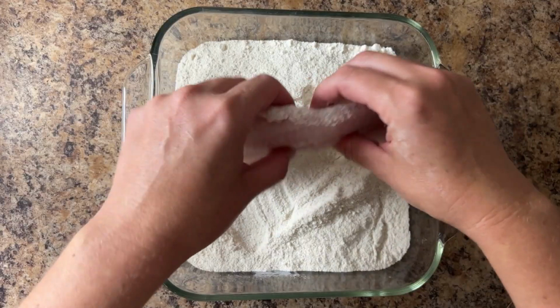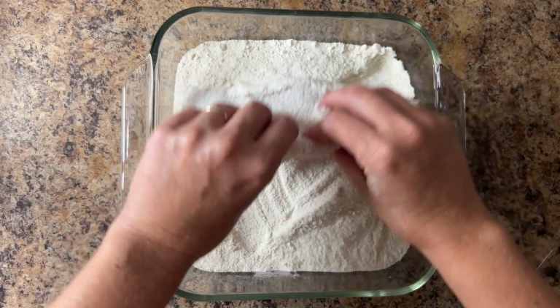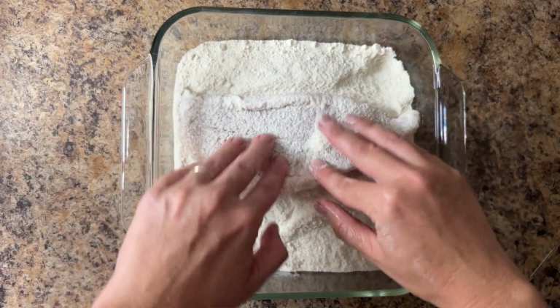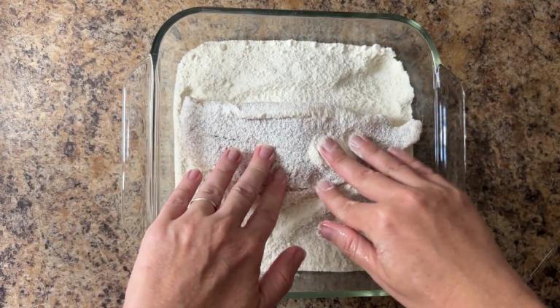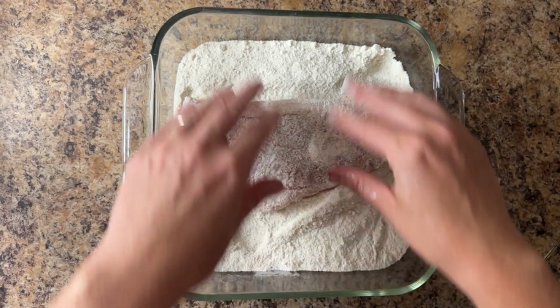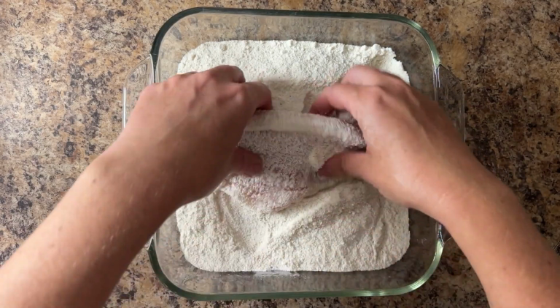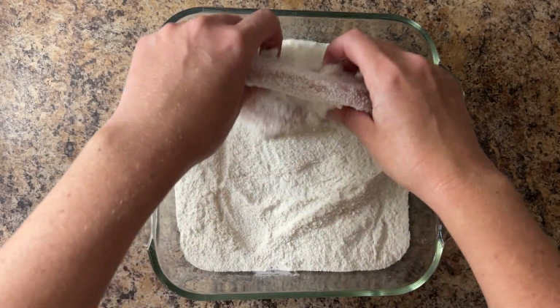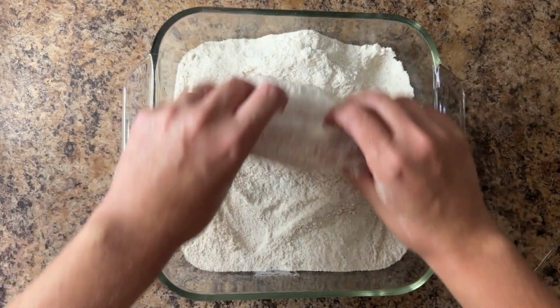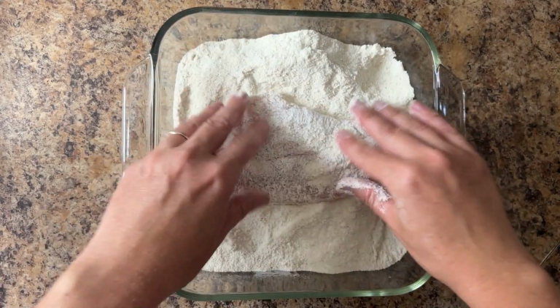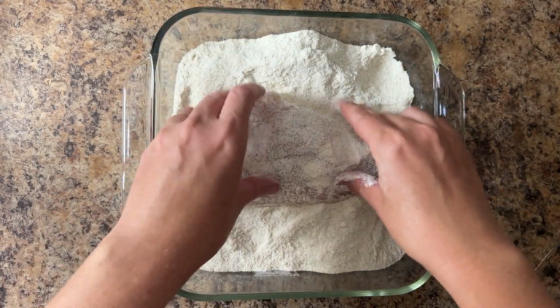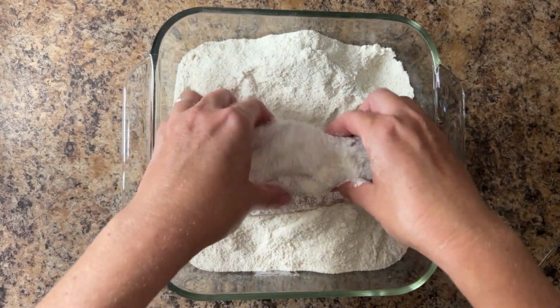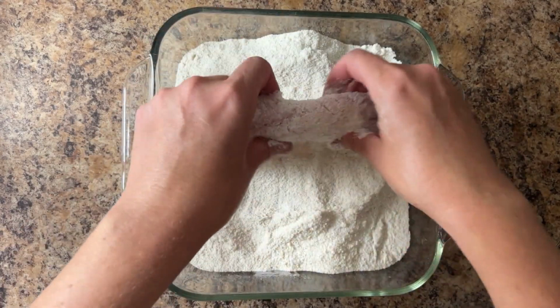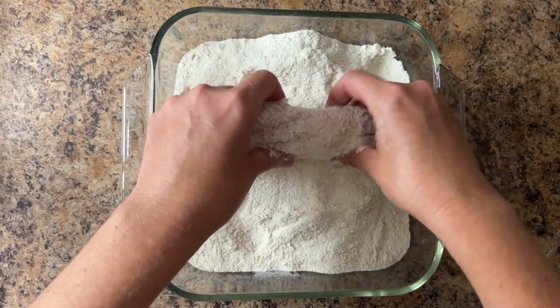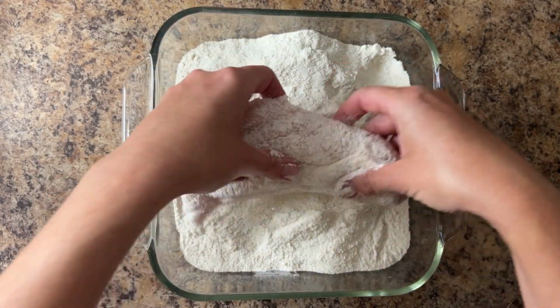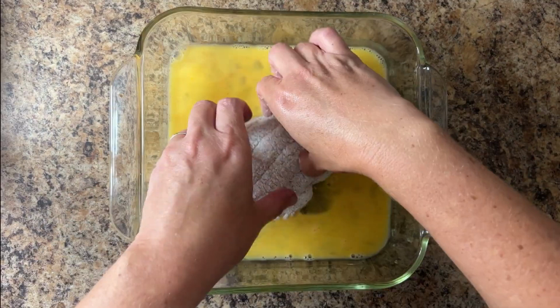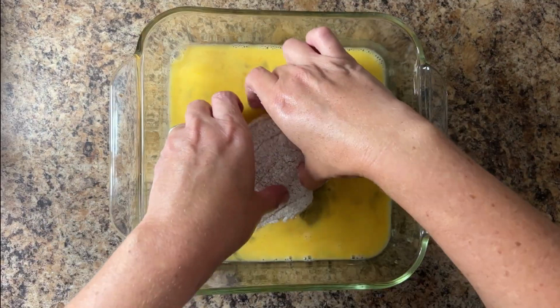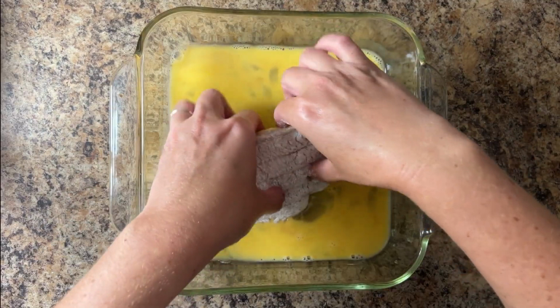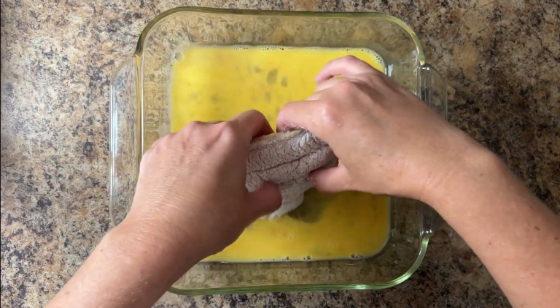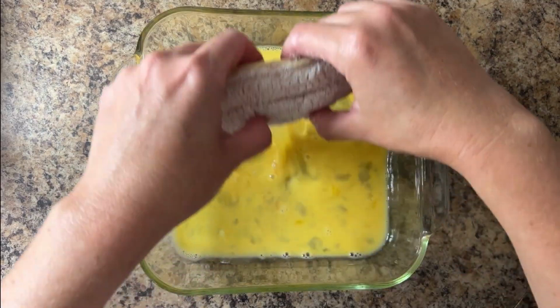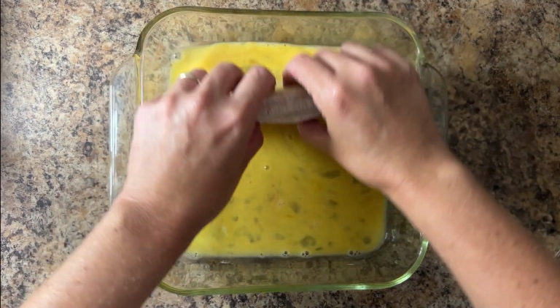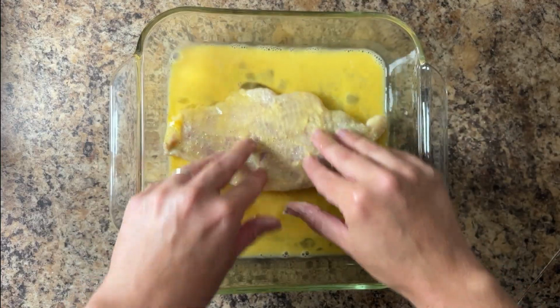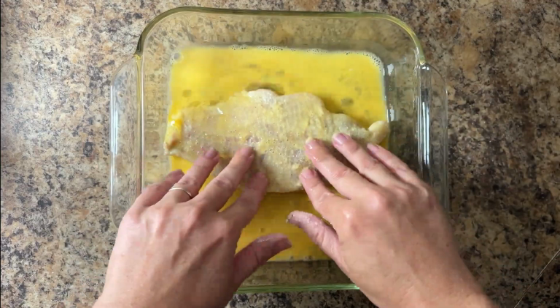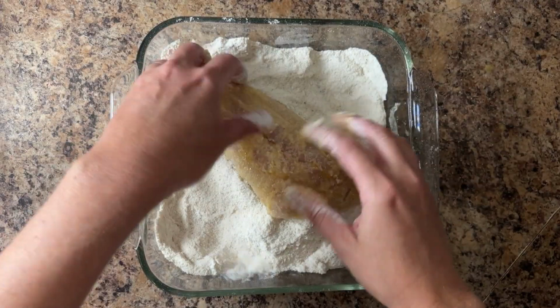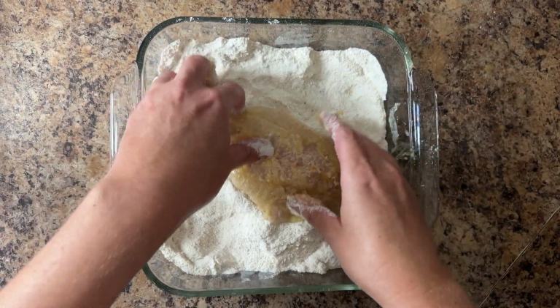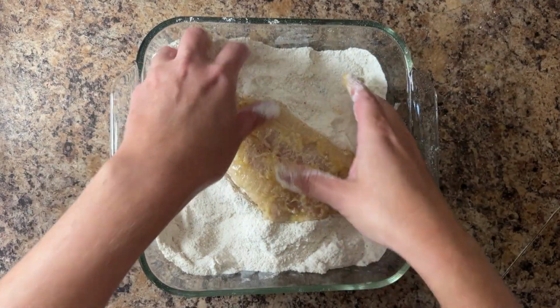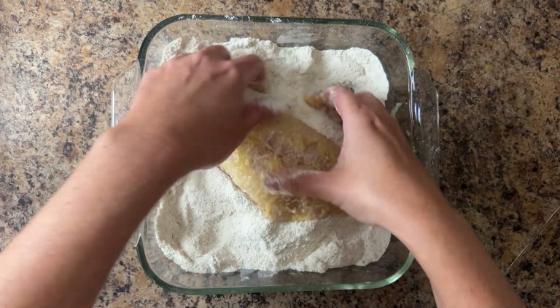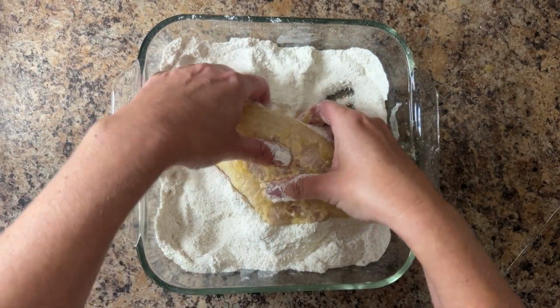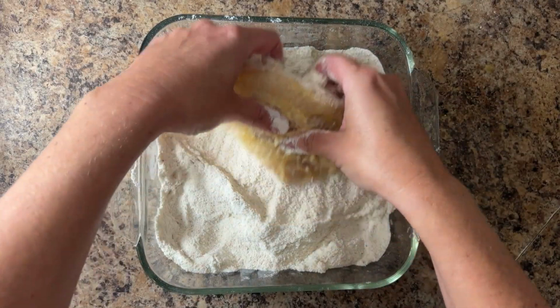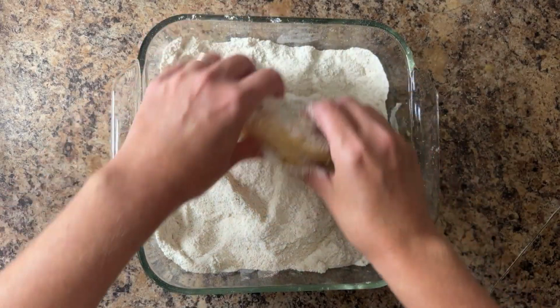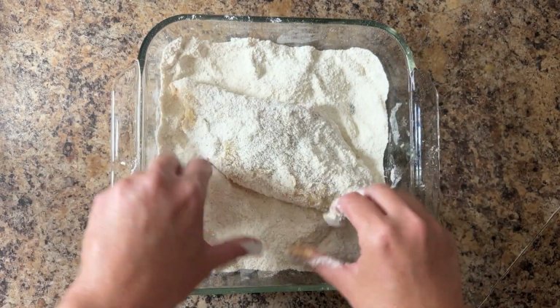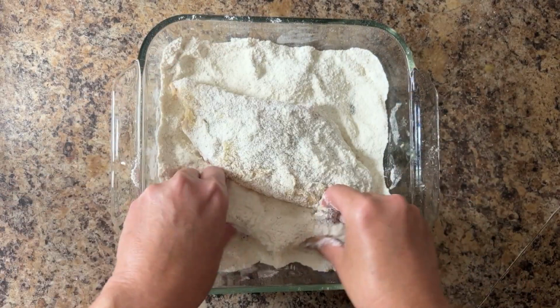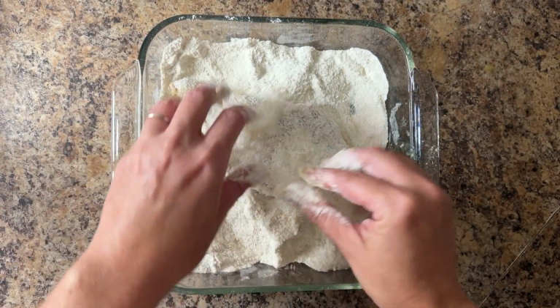Coat two pounds of cleaned catfish fillets in the flour first, then coat it in the egg wash, and finally give the fillets a second coat in the cornmeal.